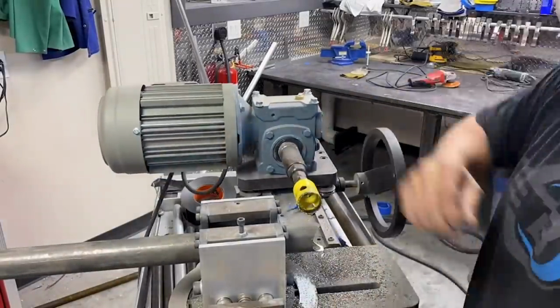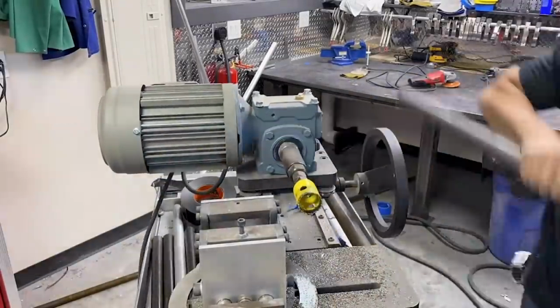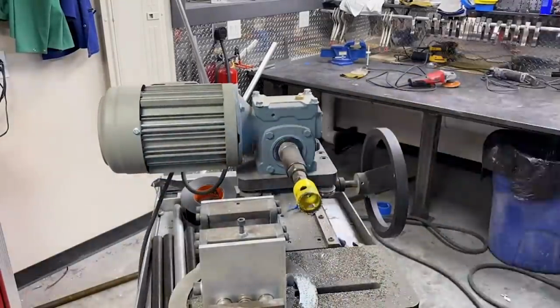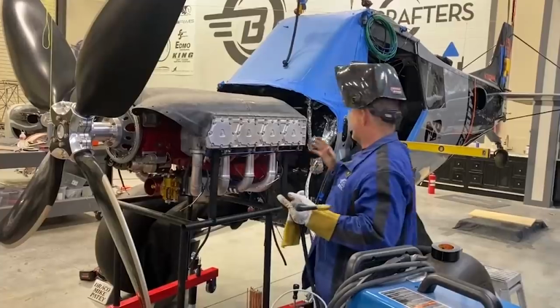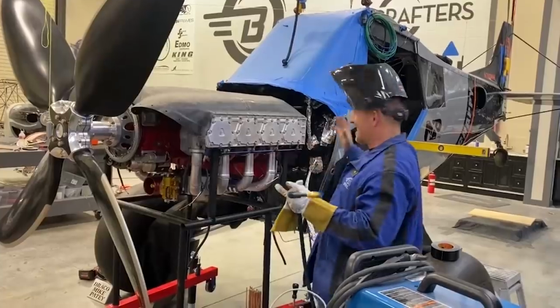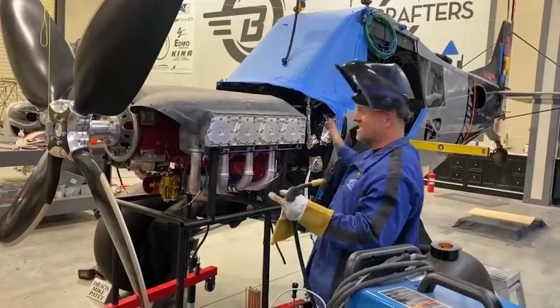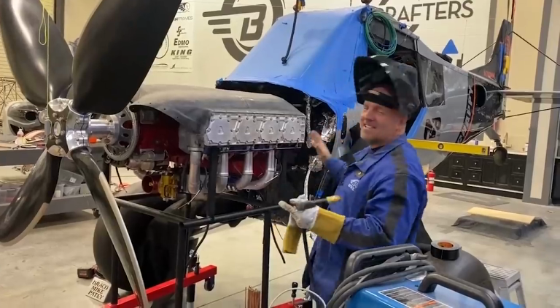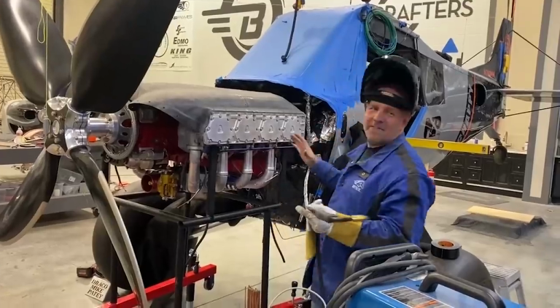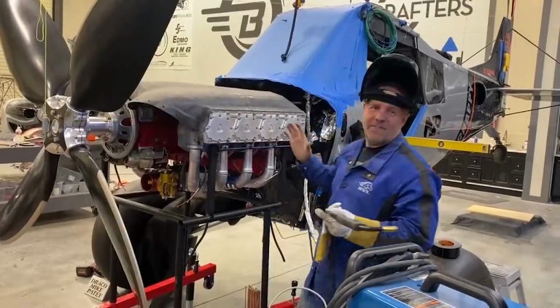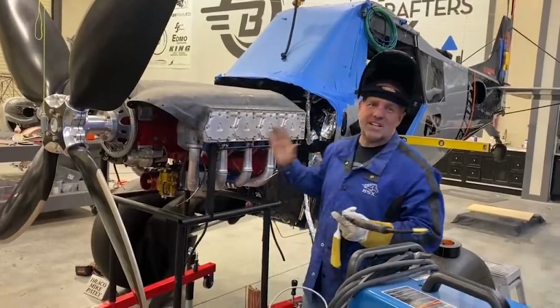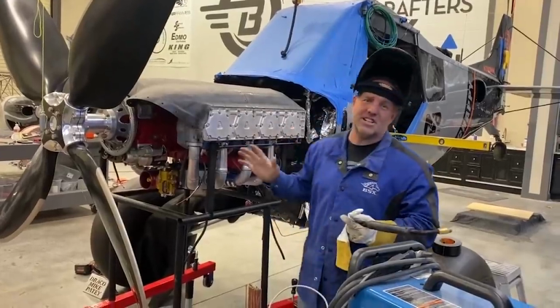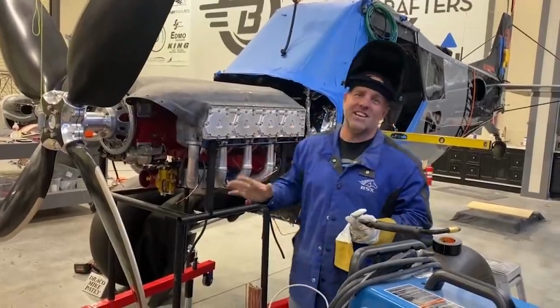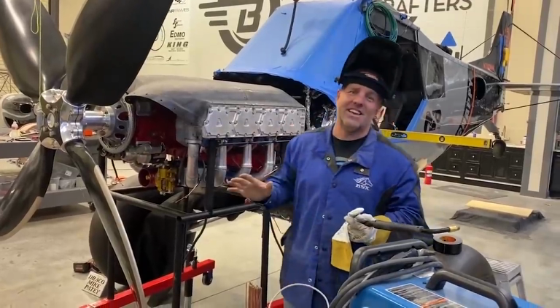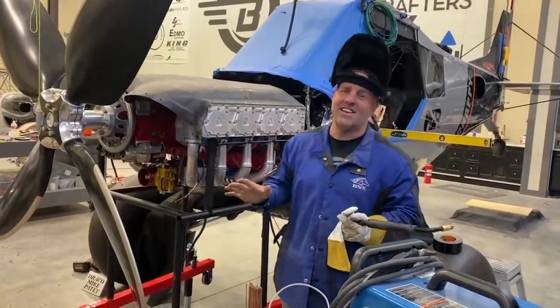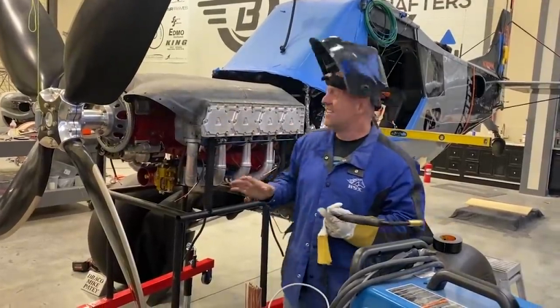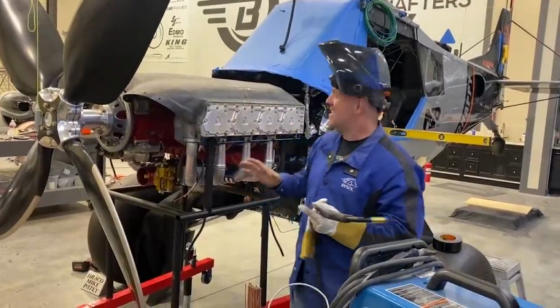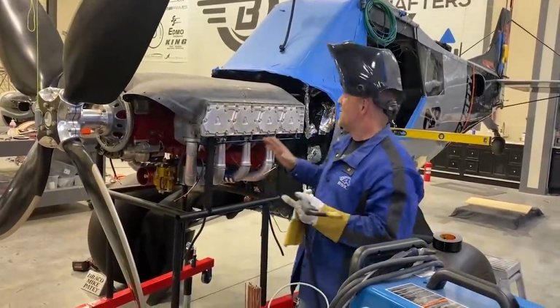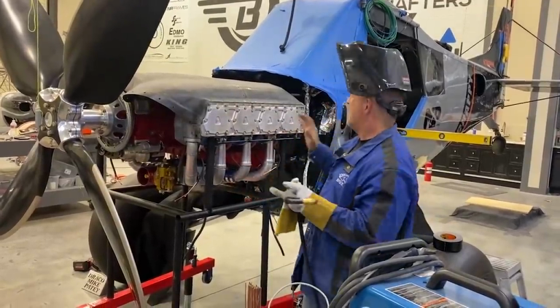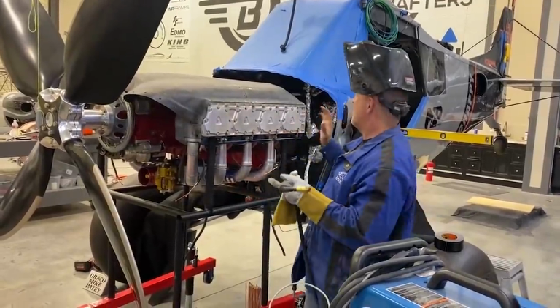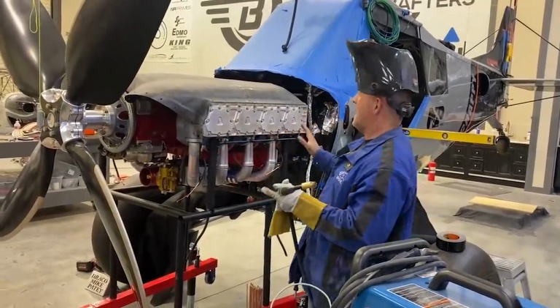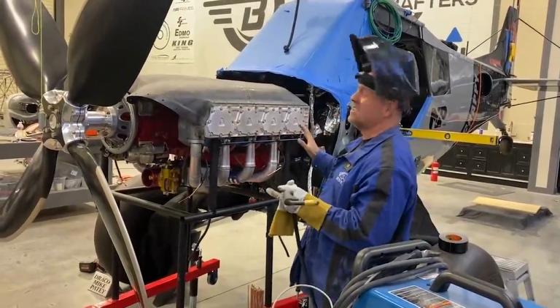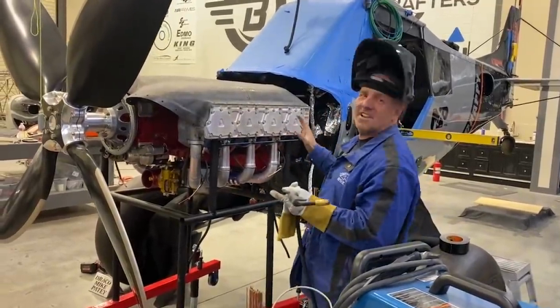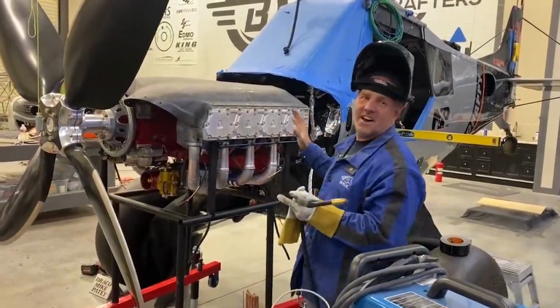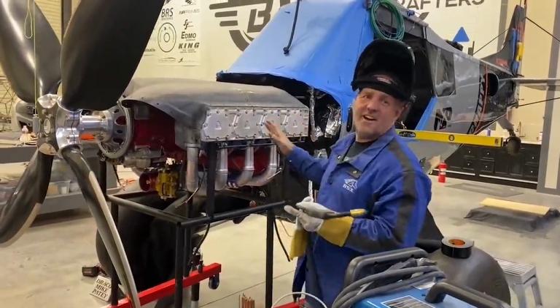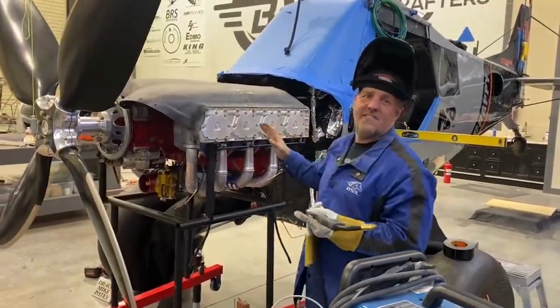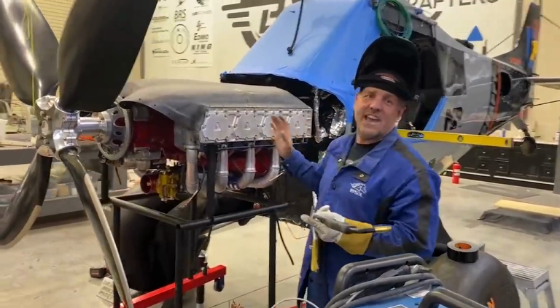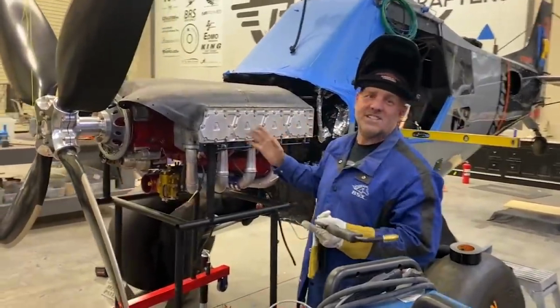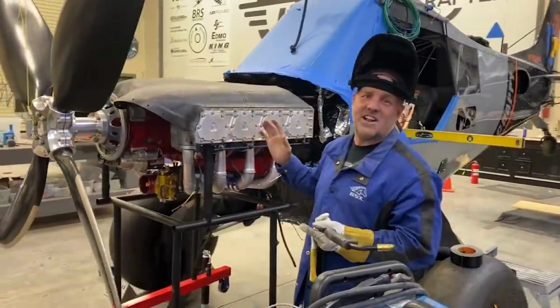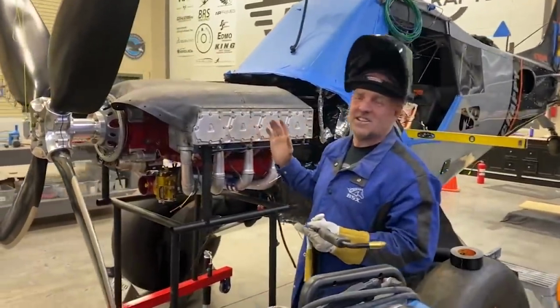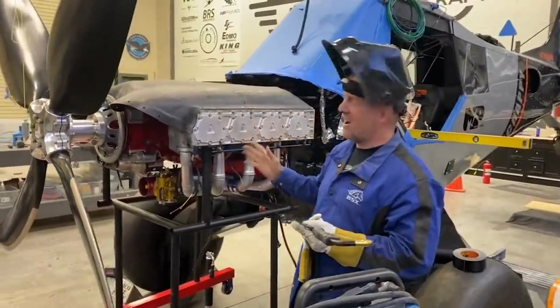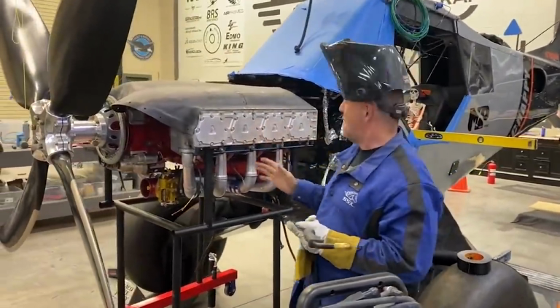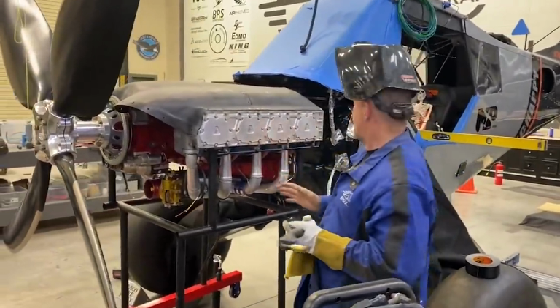This is officially the location of the engine on Scrappy.